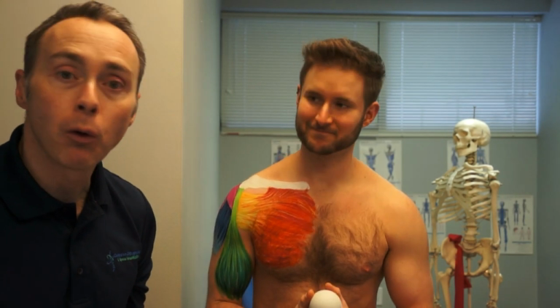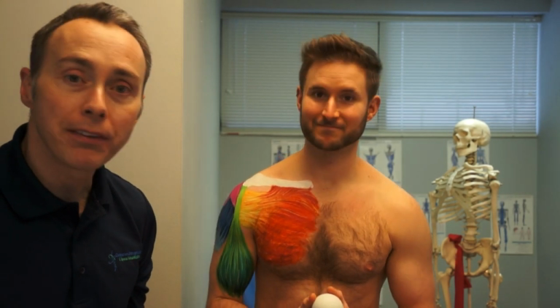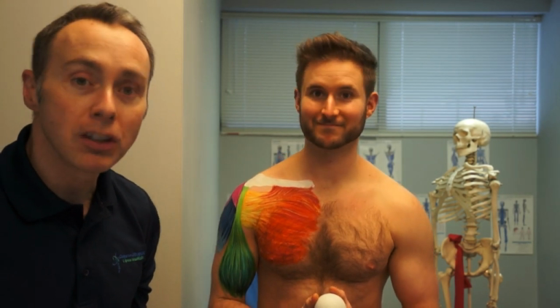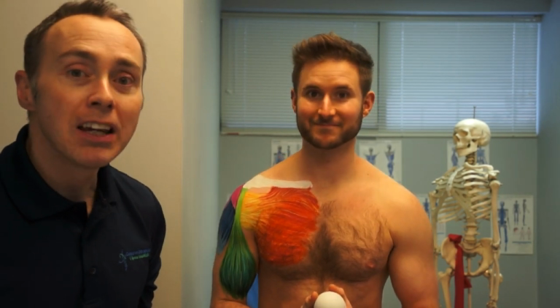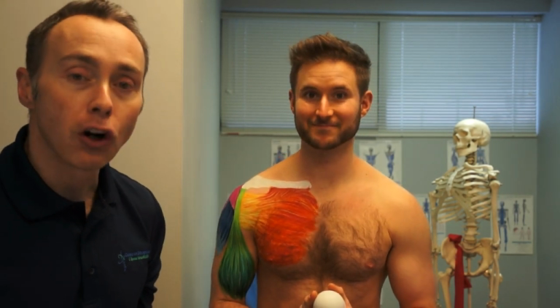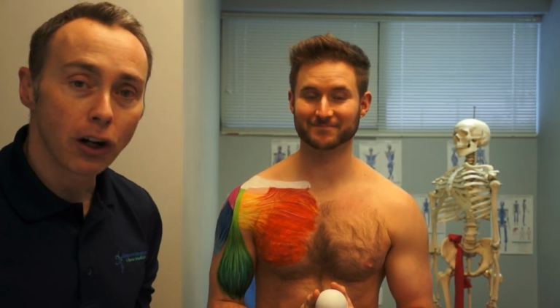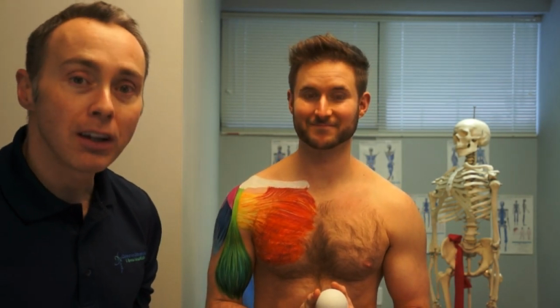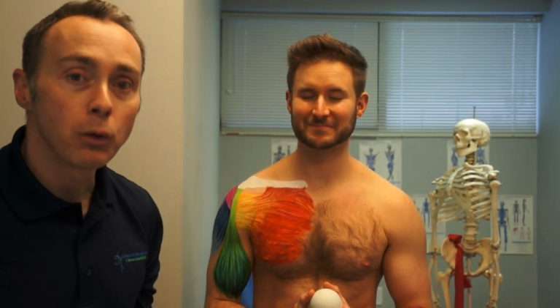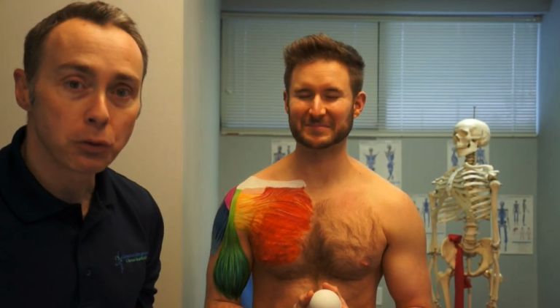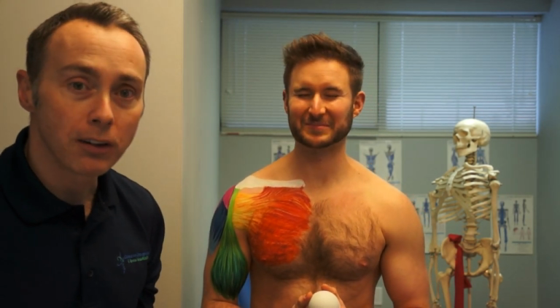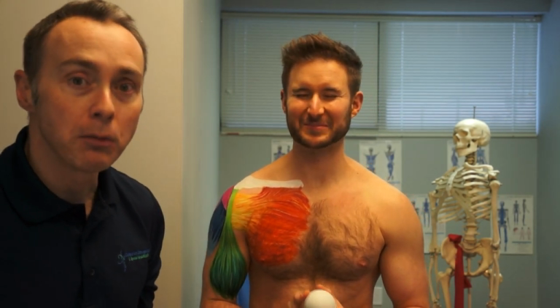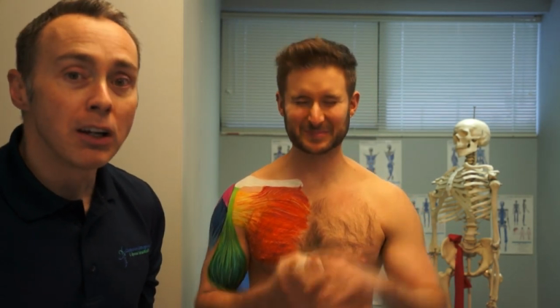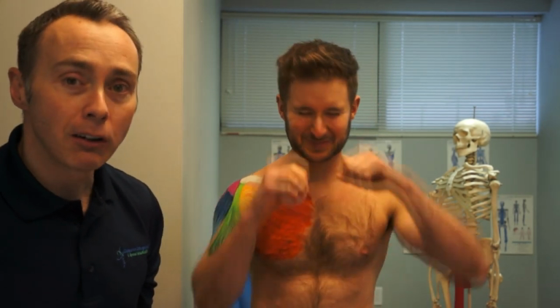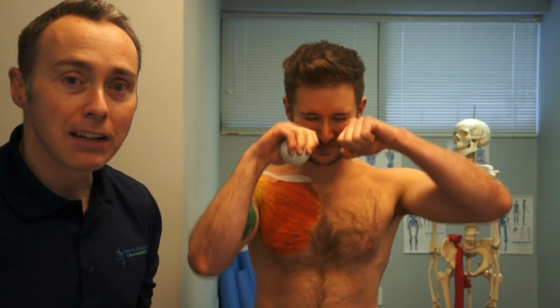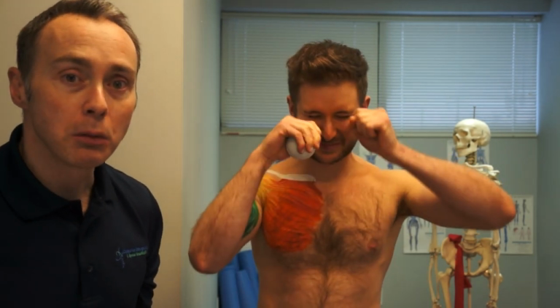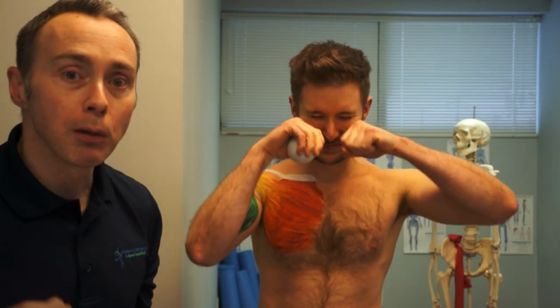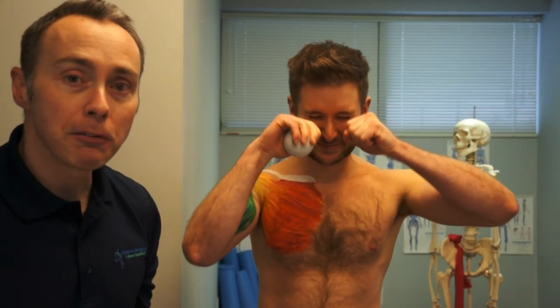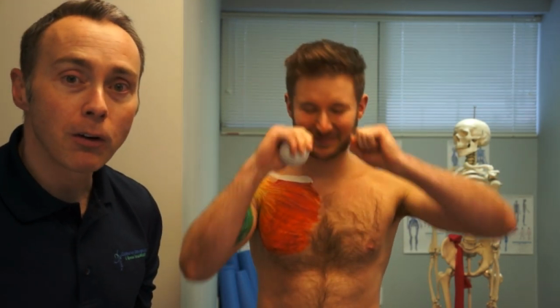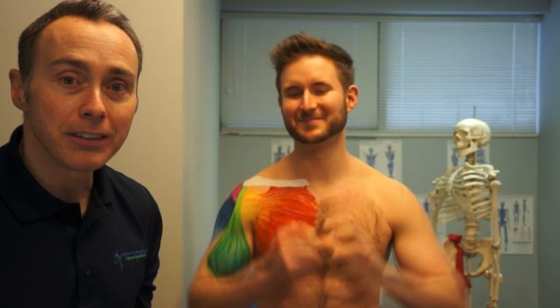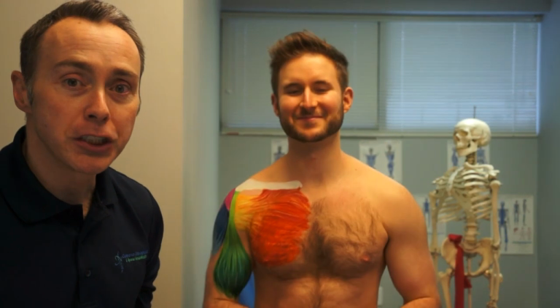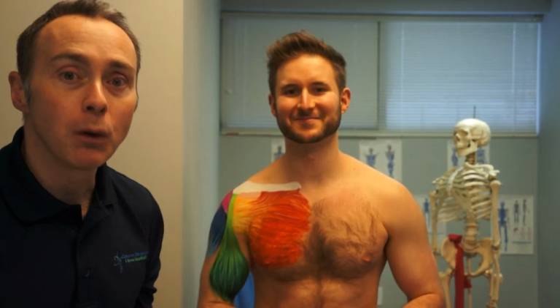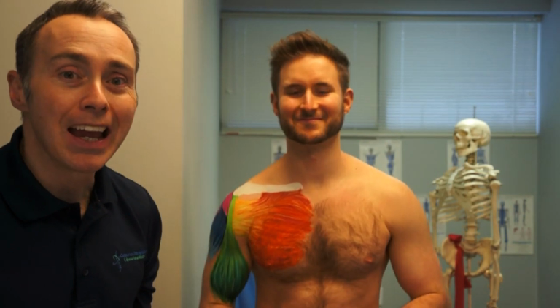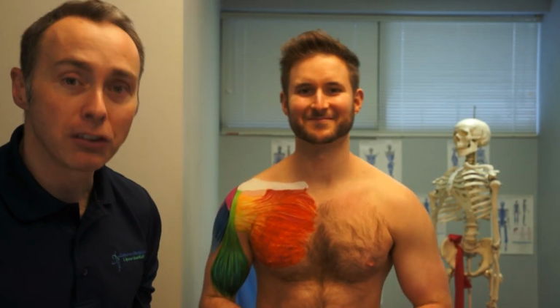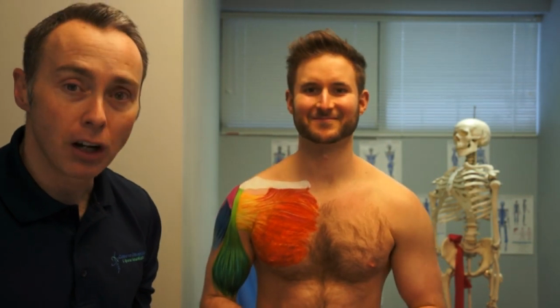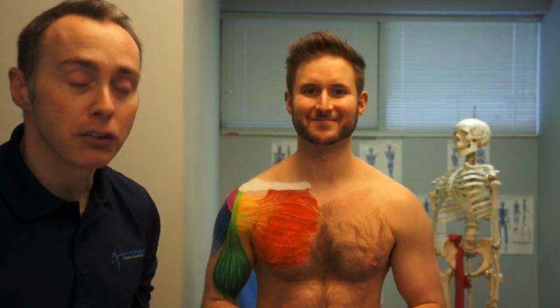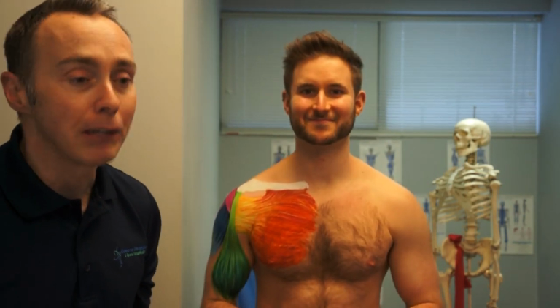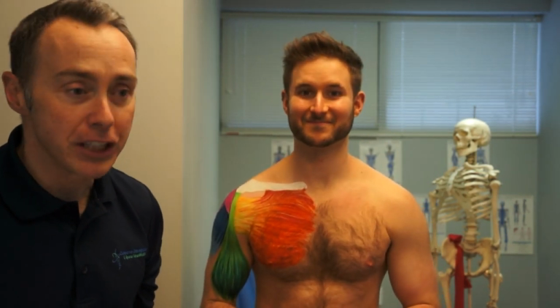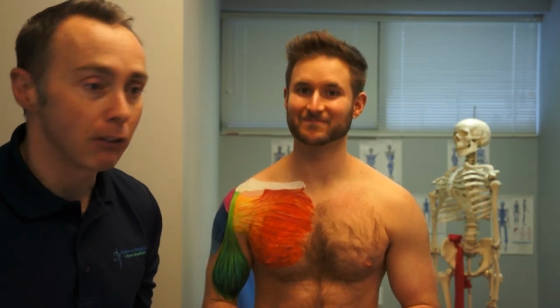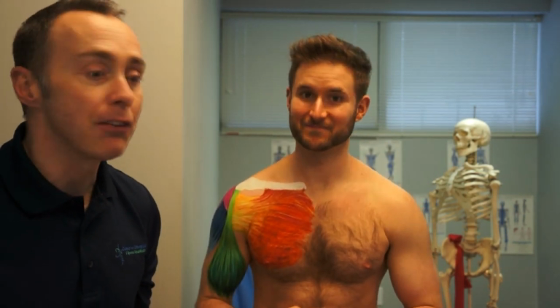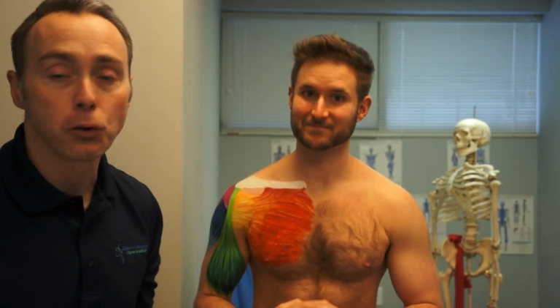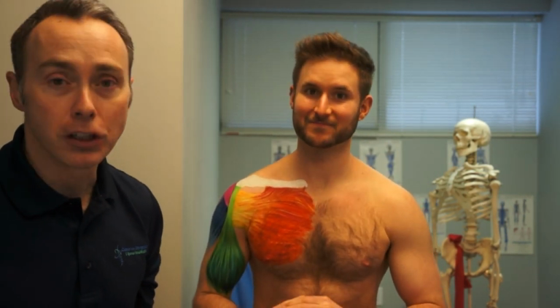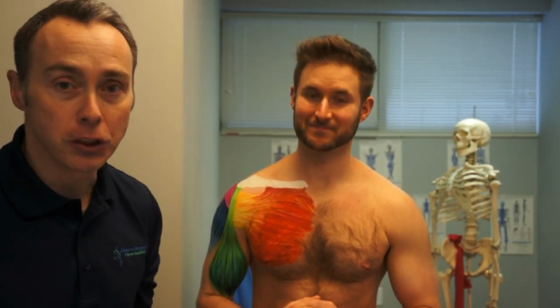We don't want this to hurt. We just want it to create some blood flow to the tissue and start to regenerate those tissues.